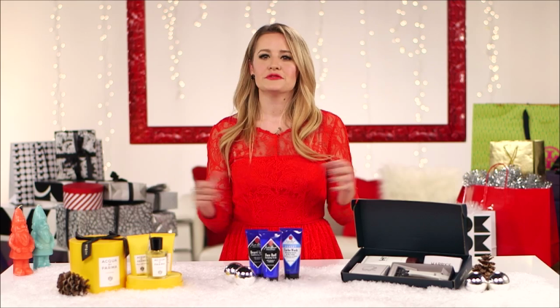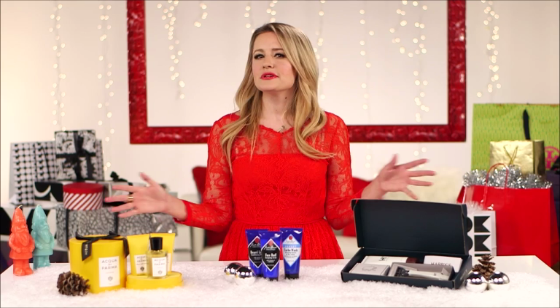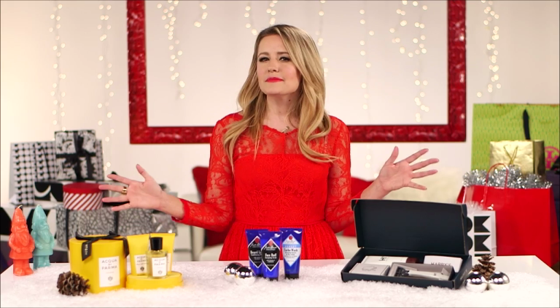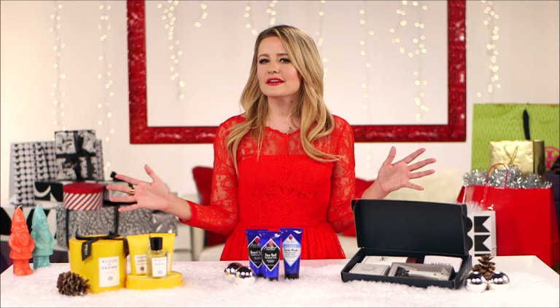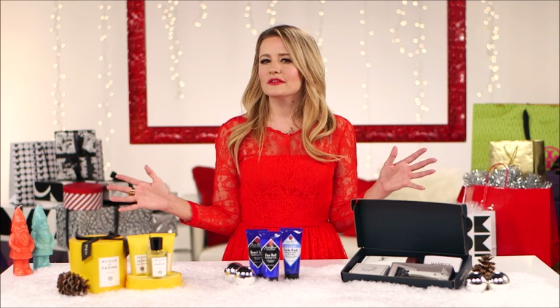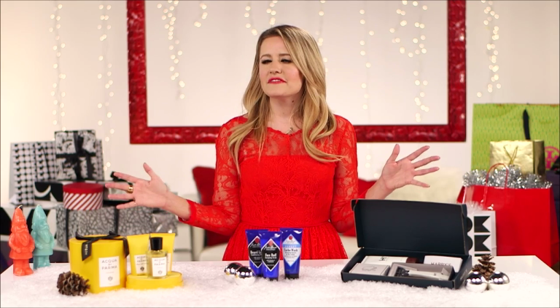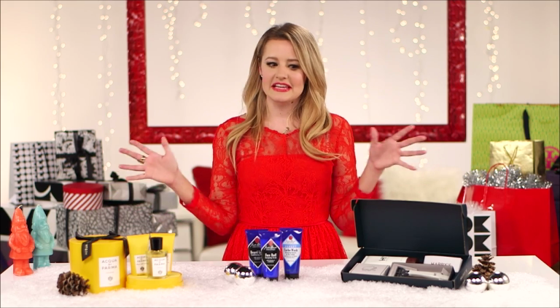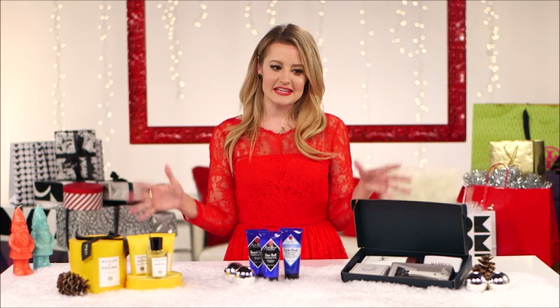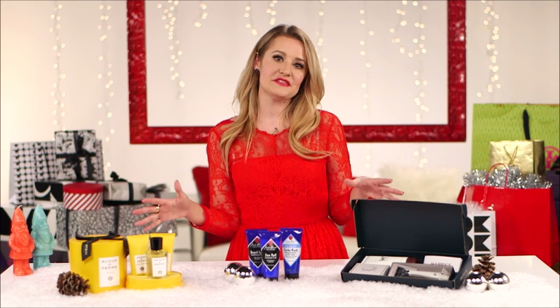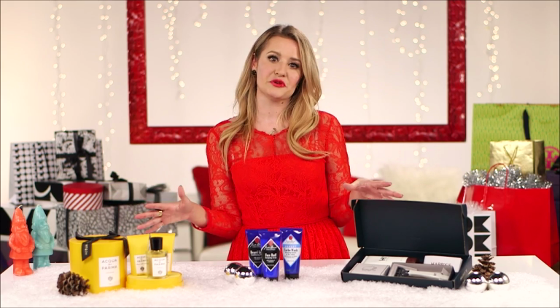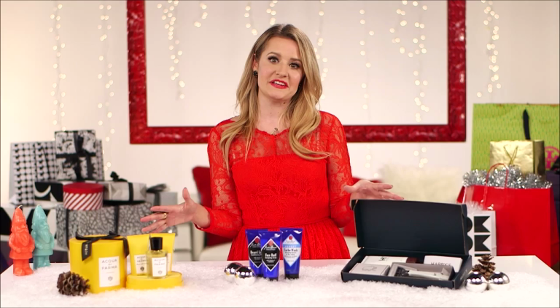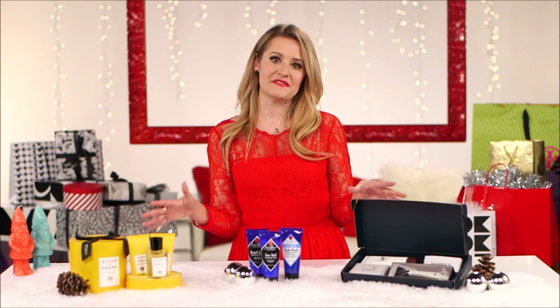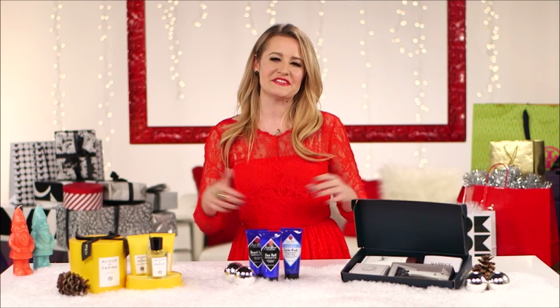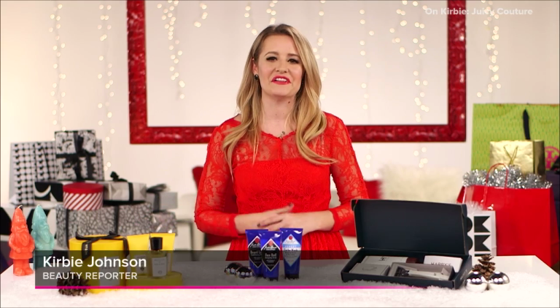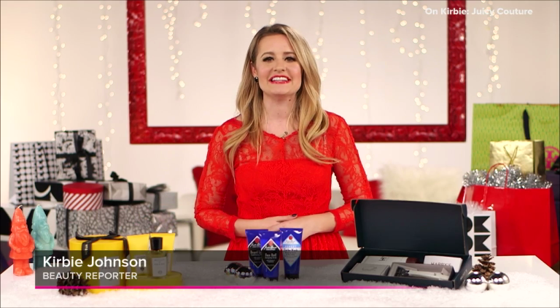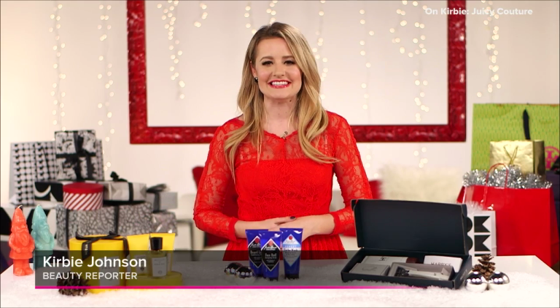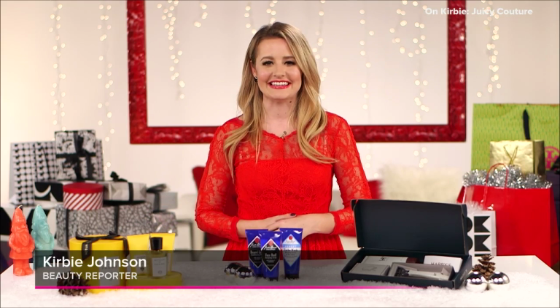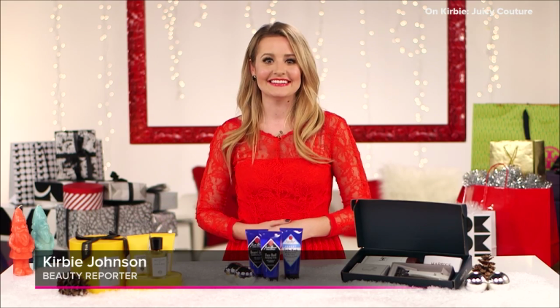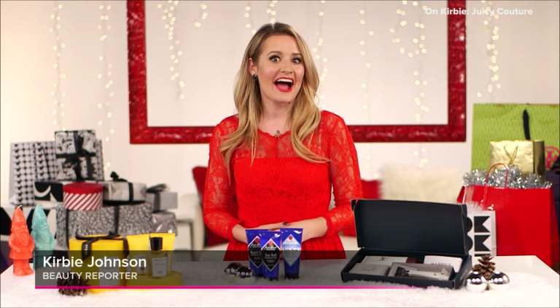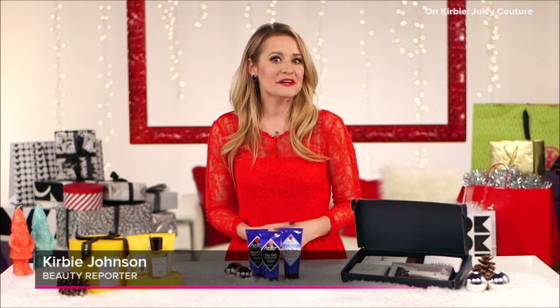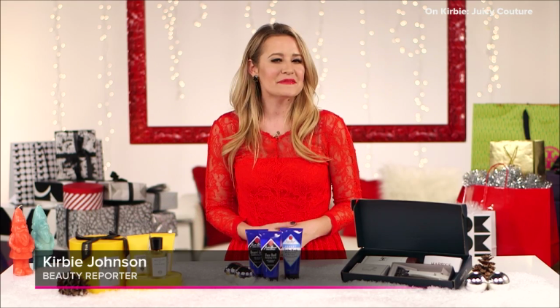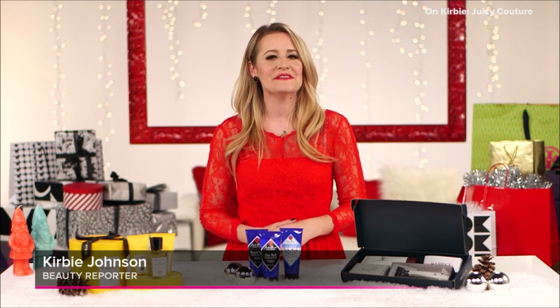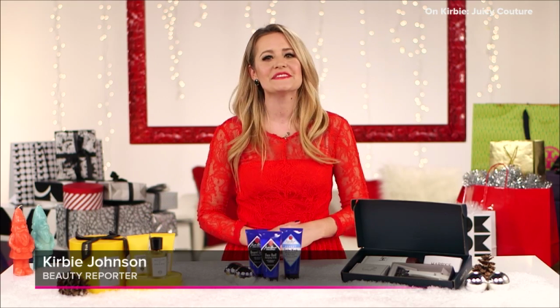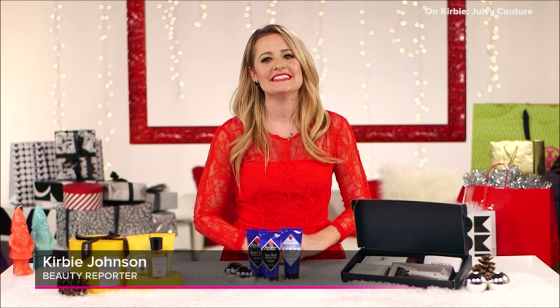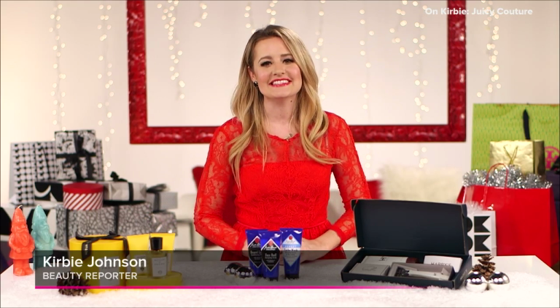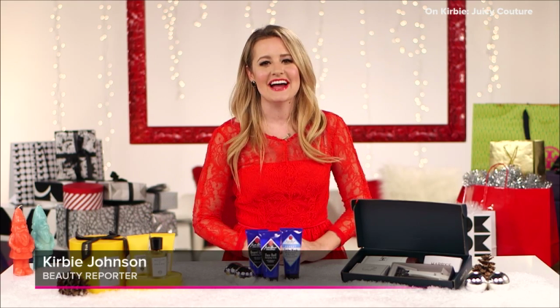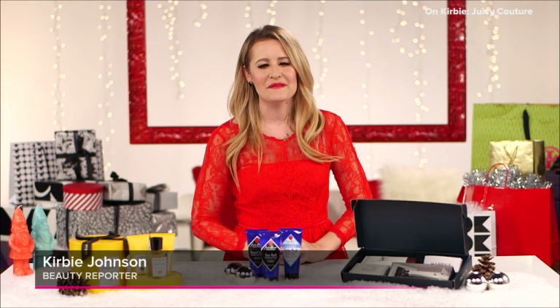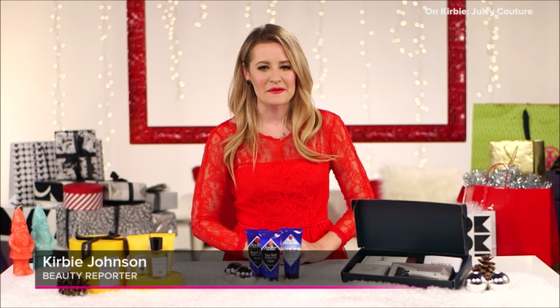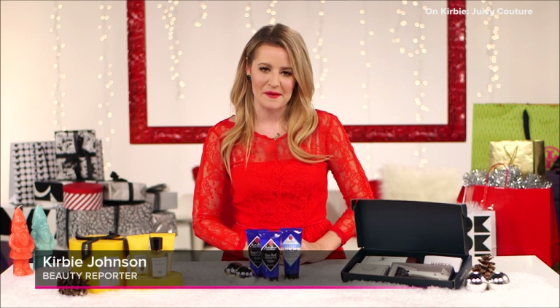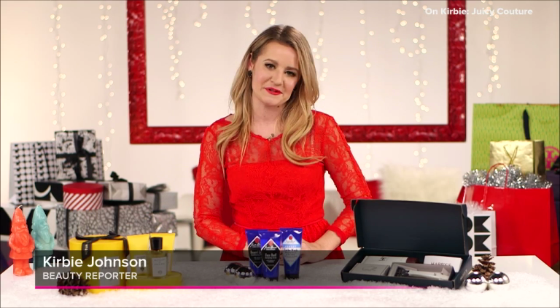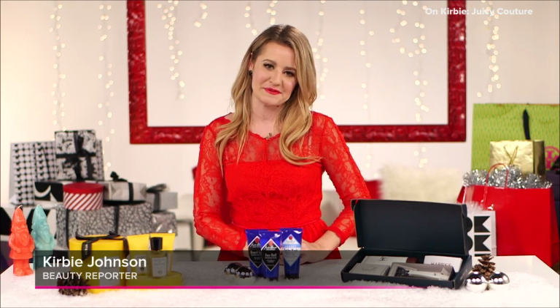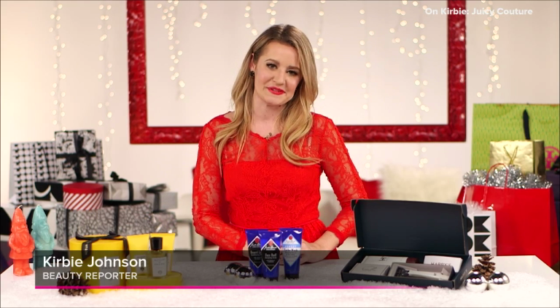So treat the man in your life to any of these grooming gifts this holiday season. I'm Kirby and we'll see you next time on PopSugar Beauty.